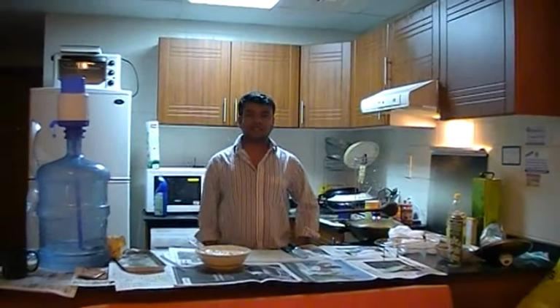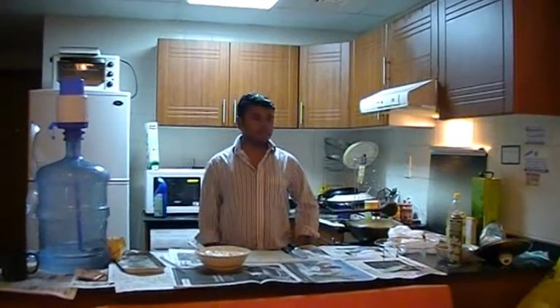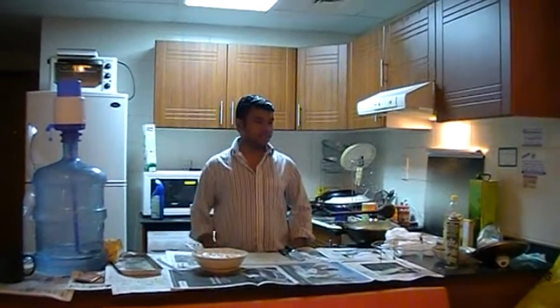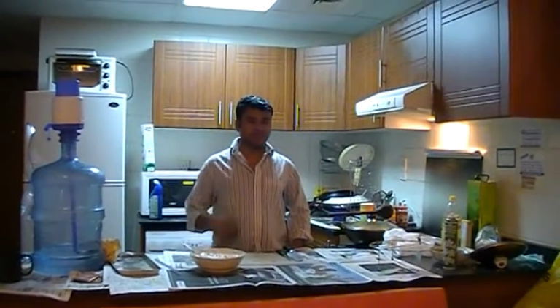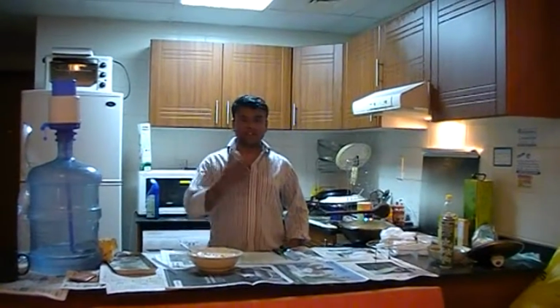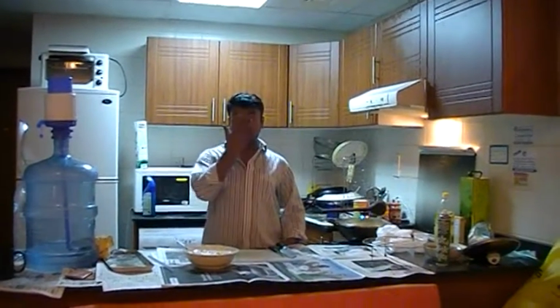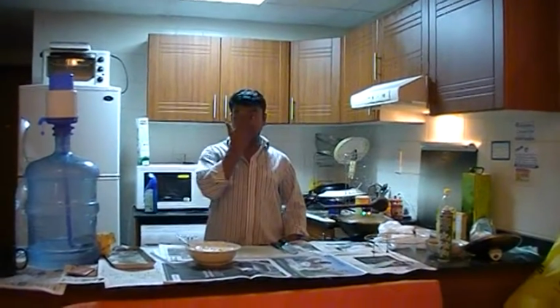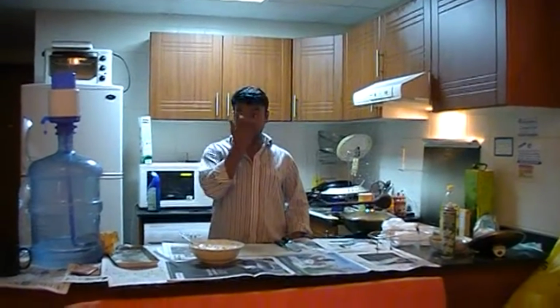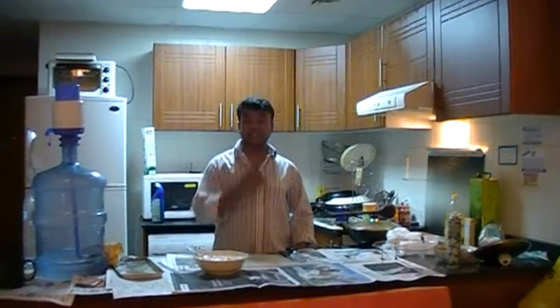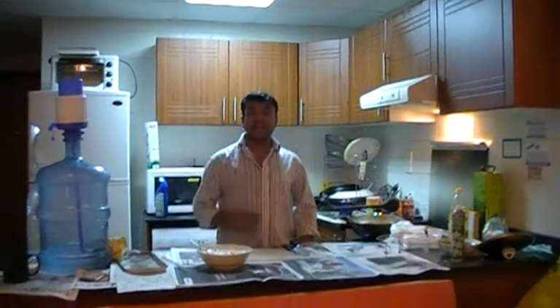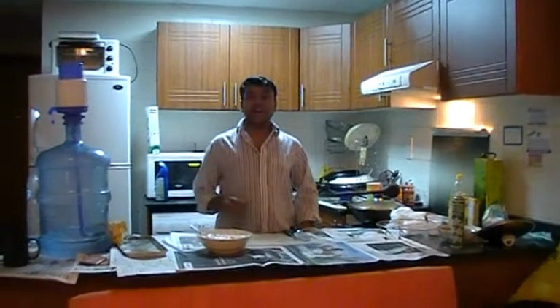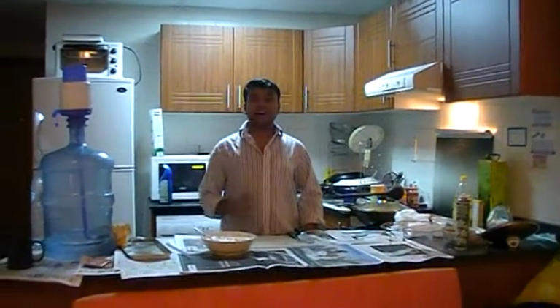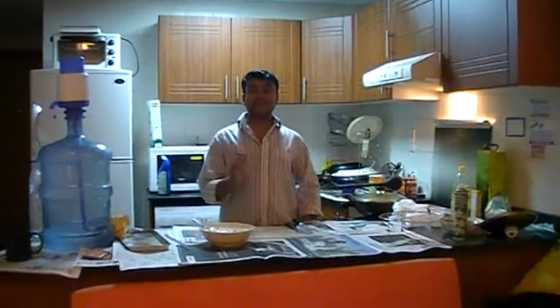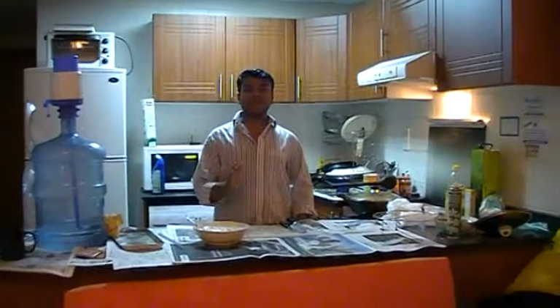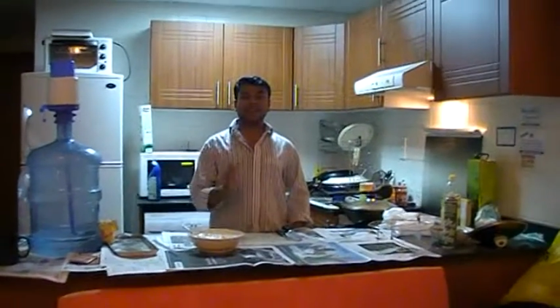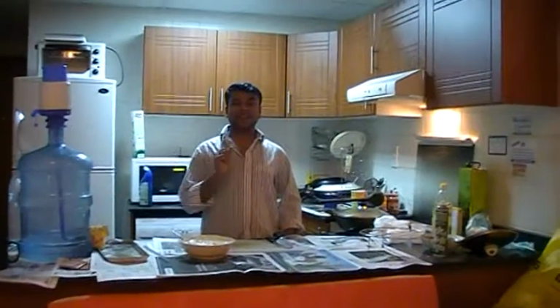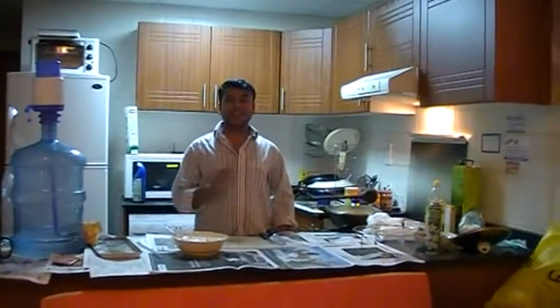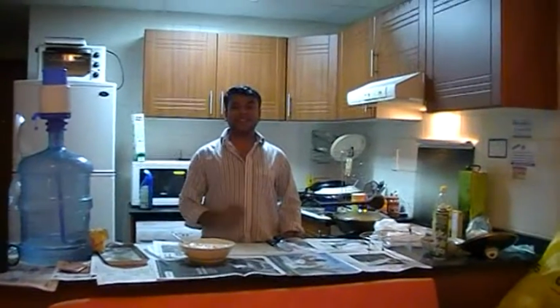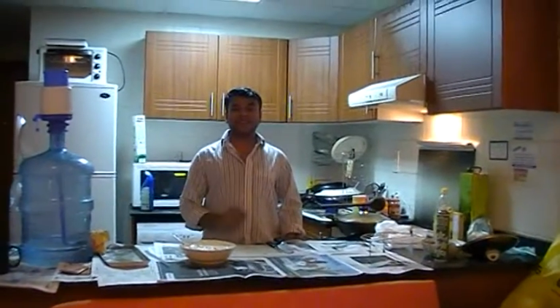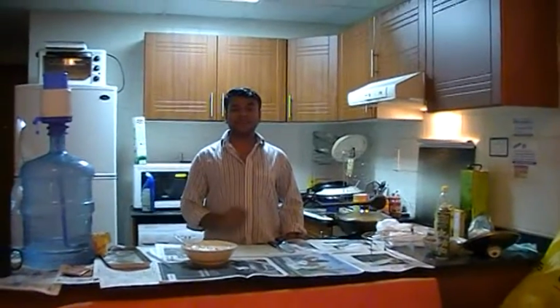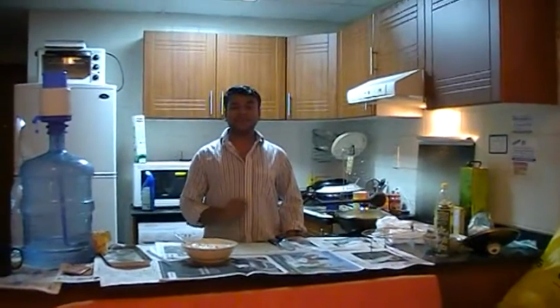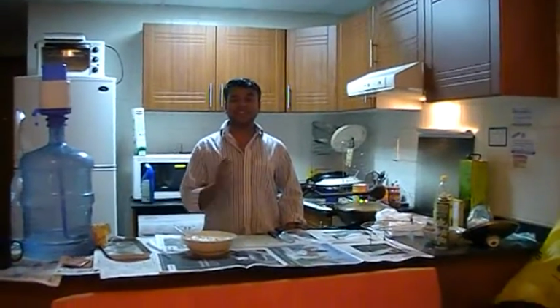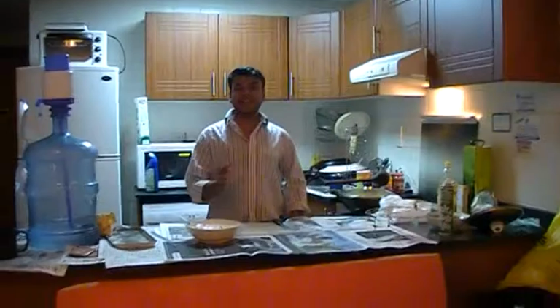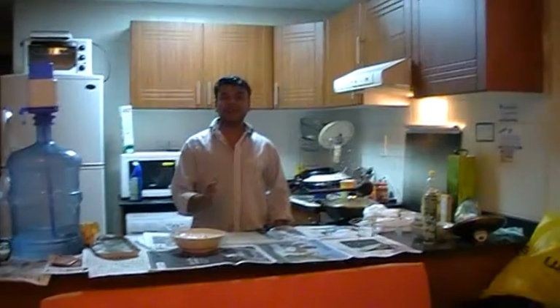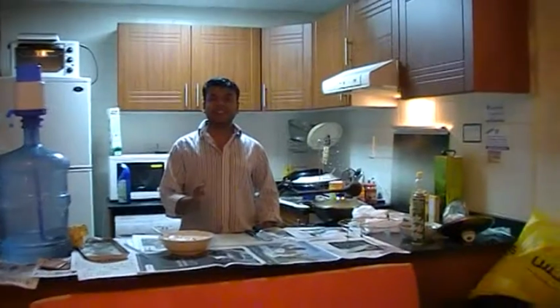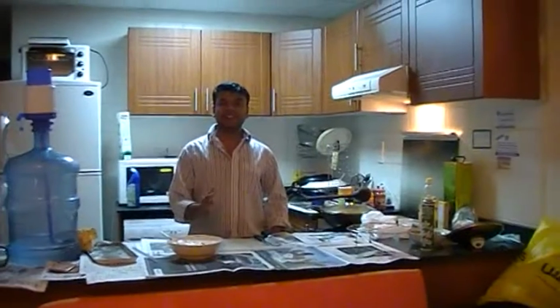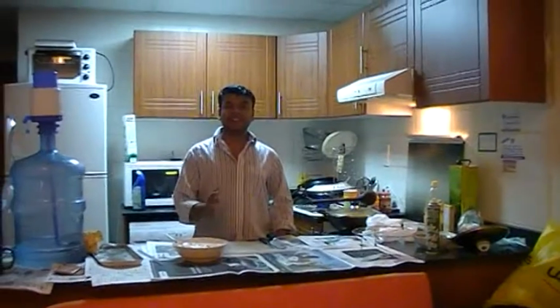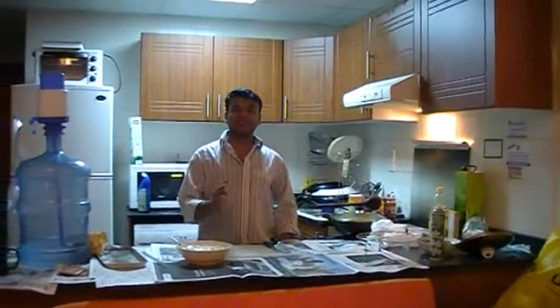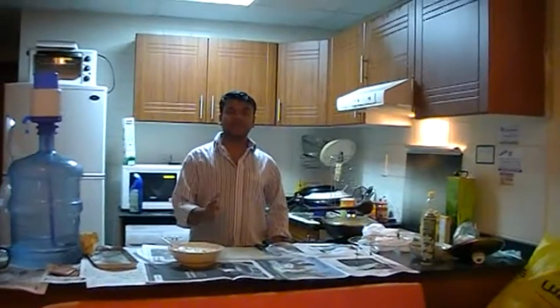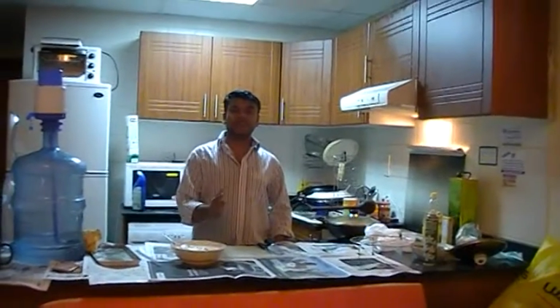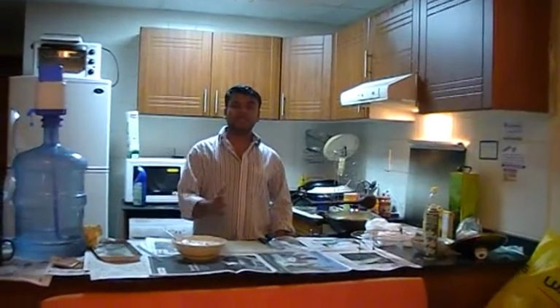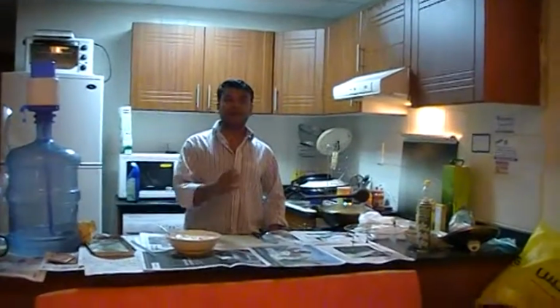Hello everyone. Today we will make a fish plop.